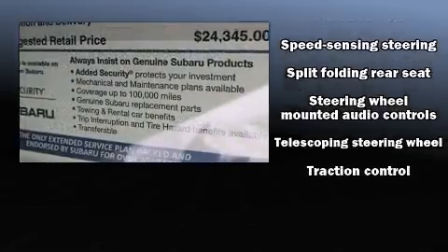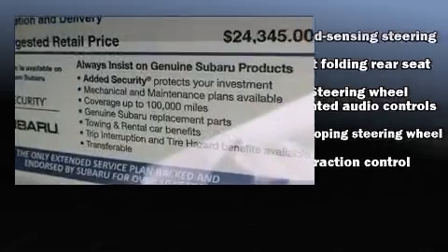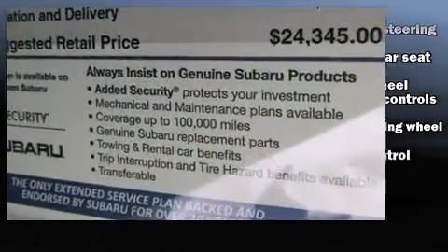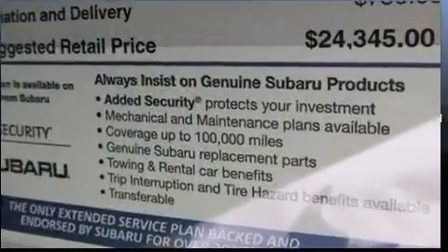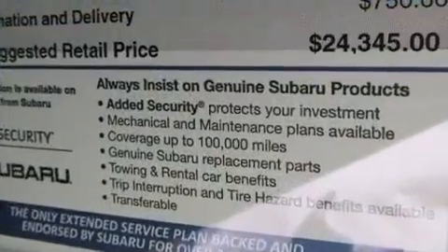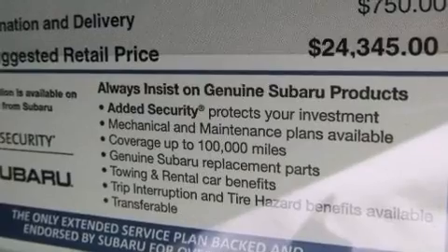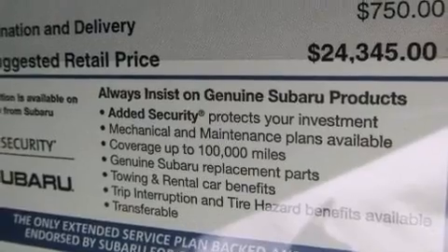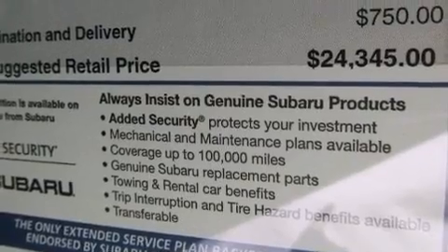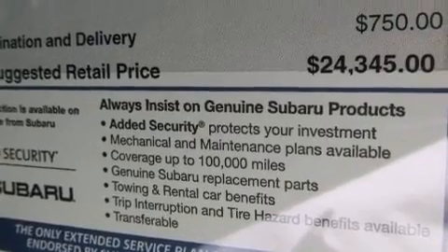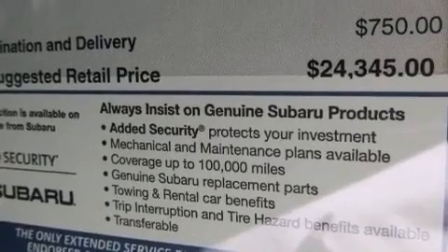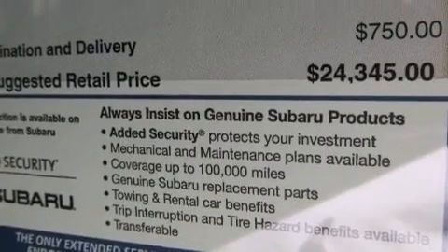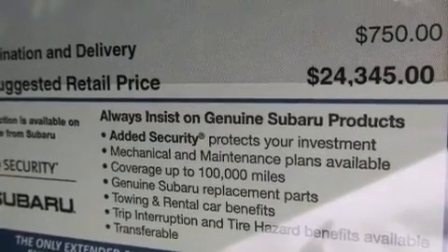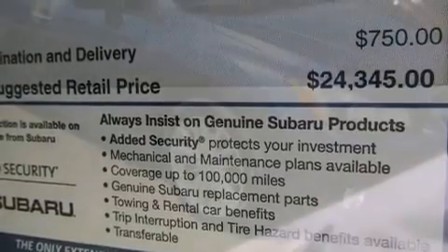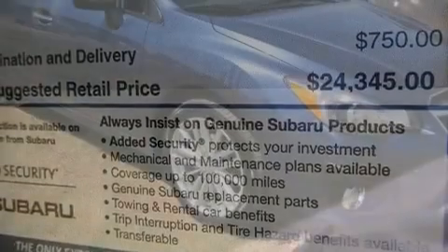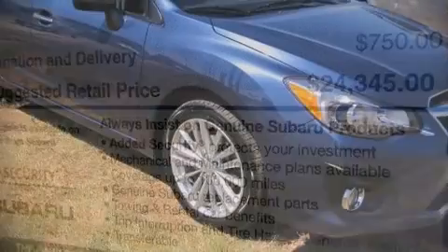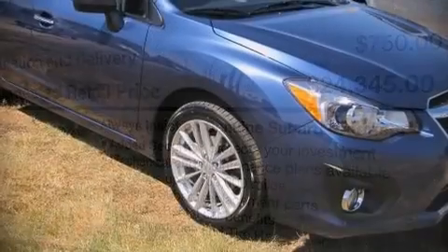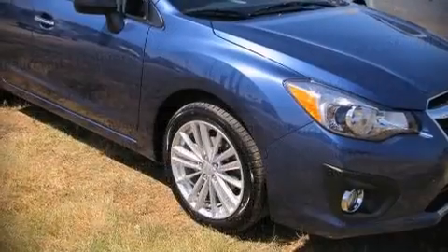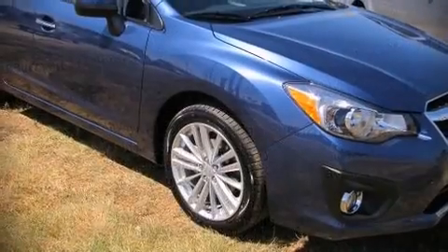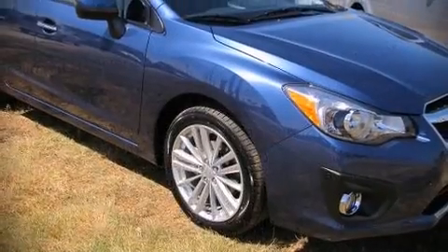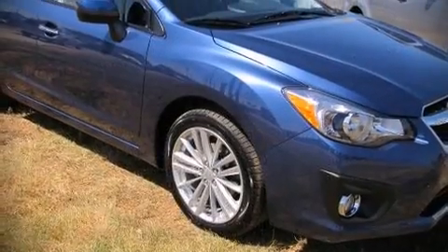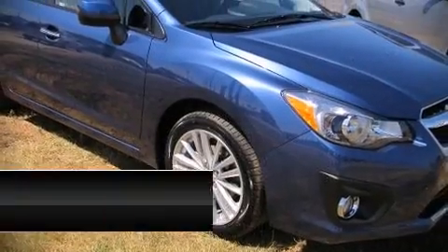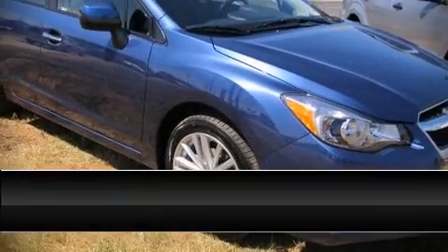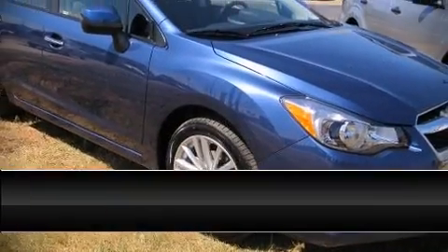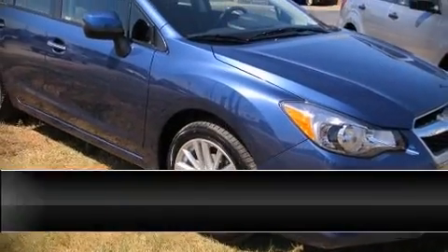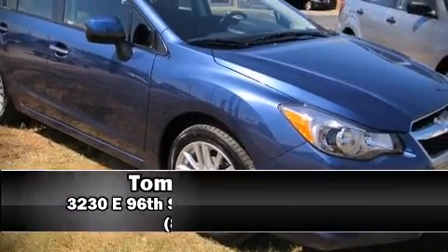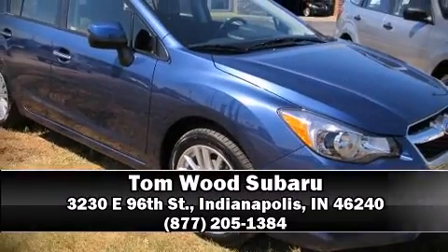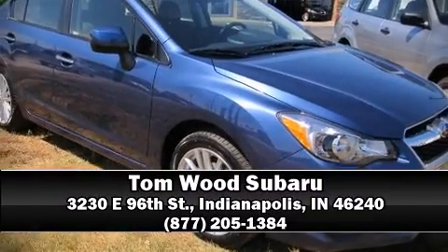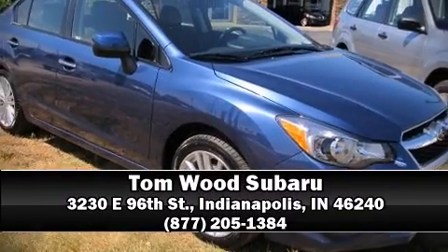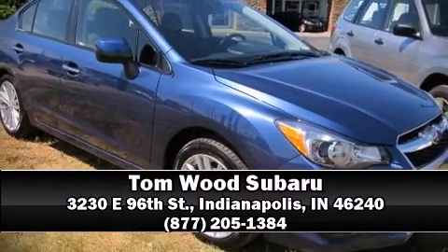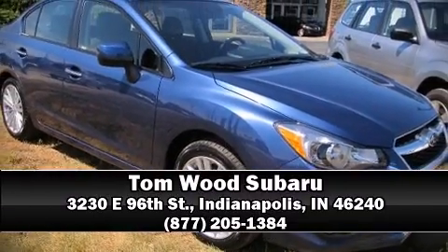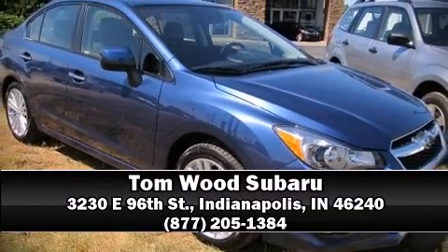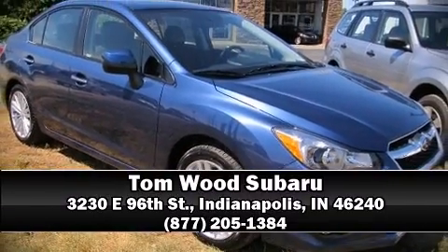Come down today and see this vehicle for yourself. Call now to schedule a test drive.